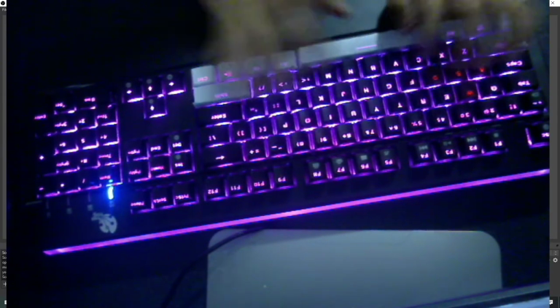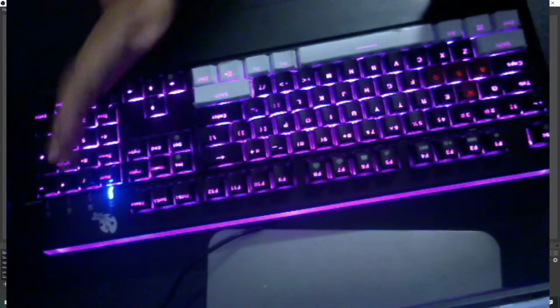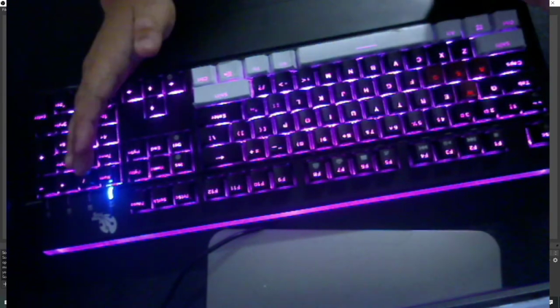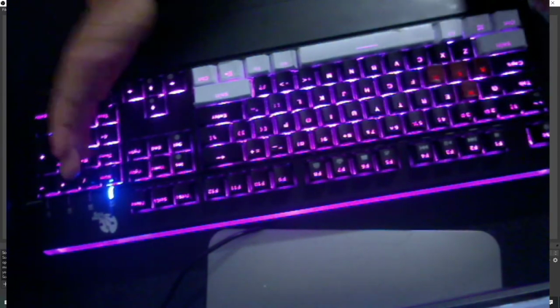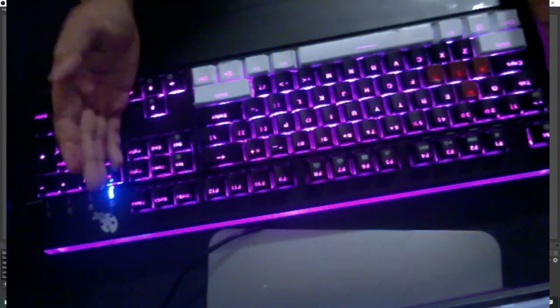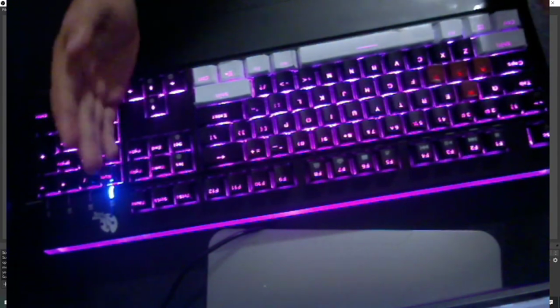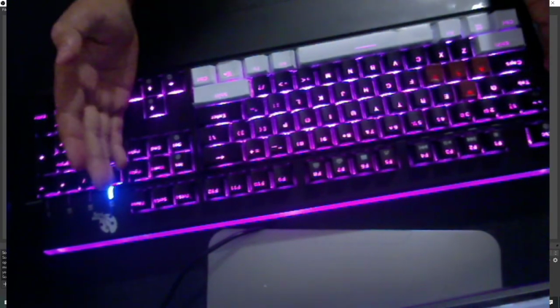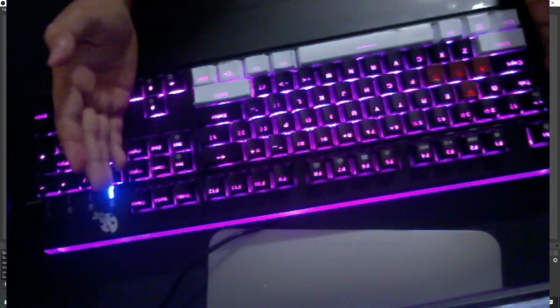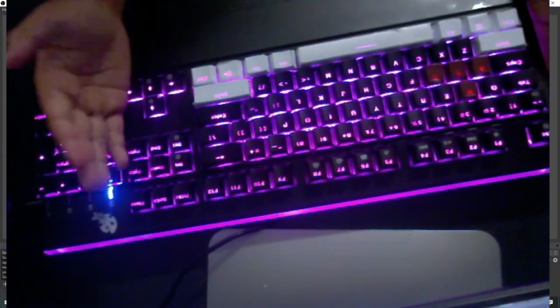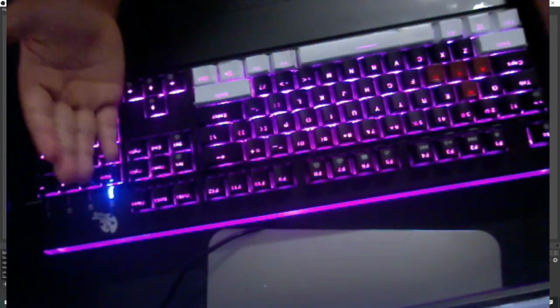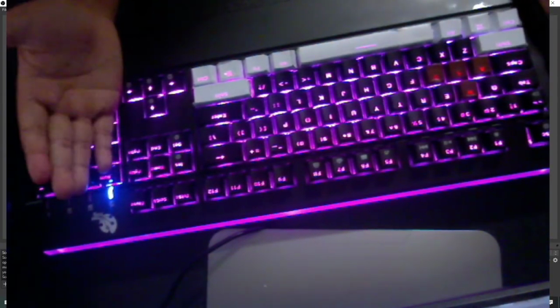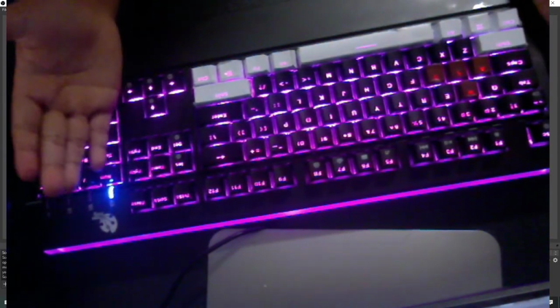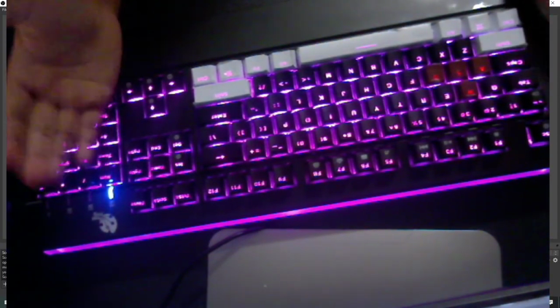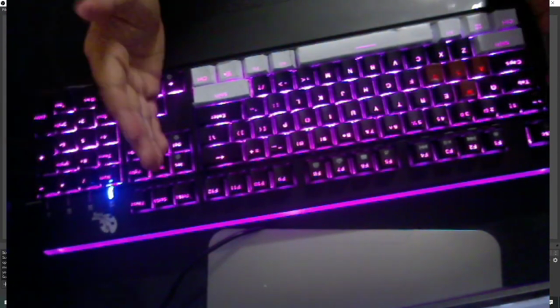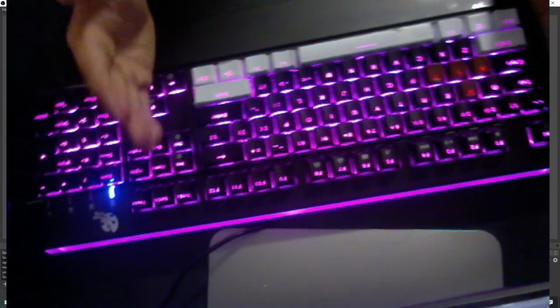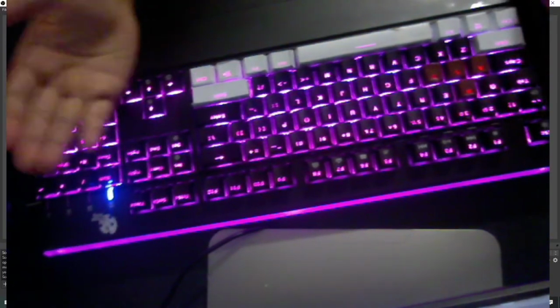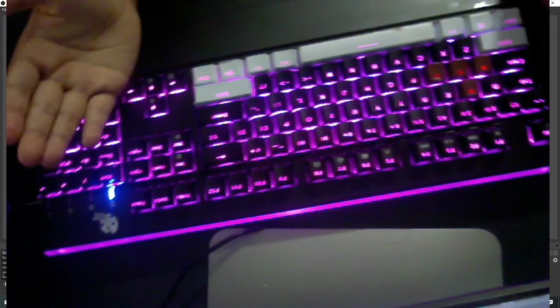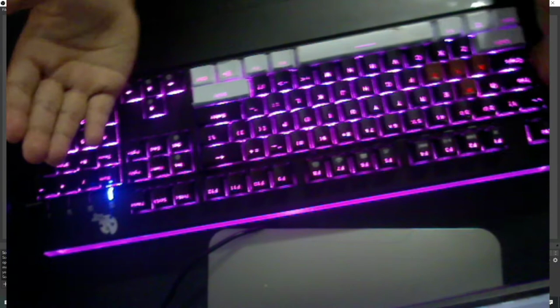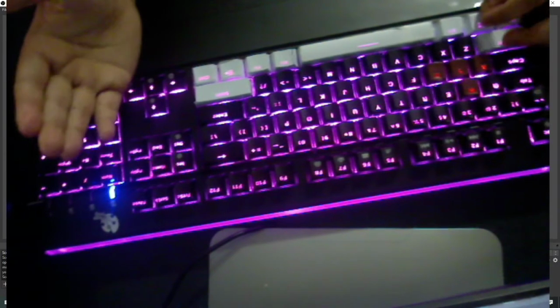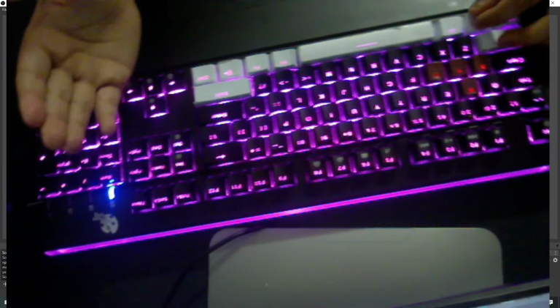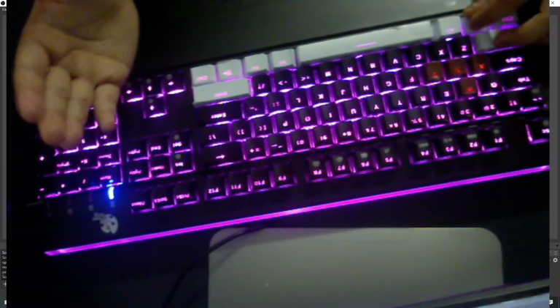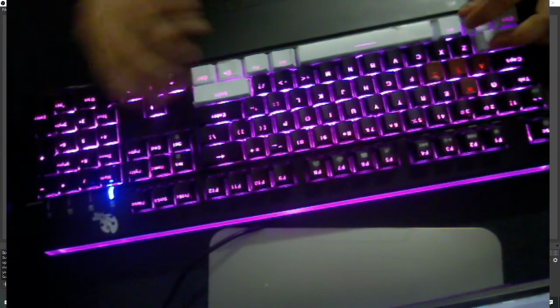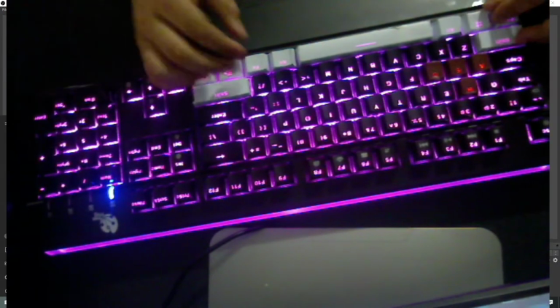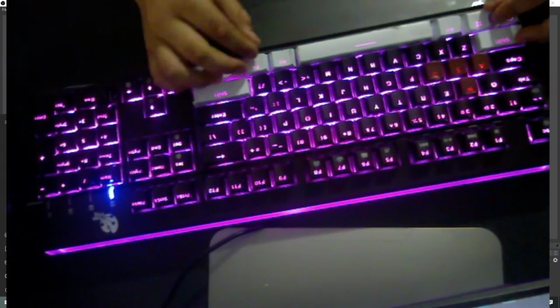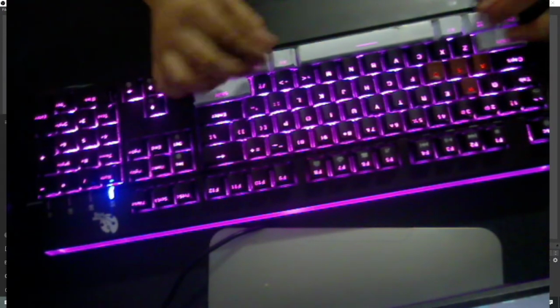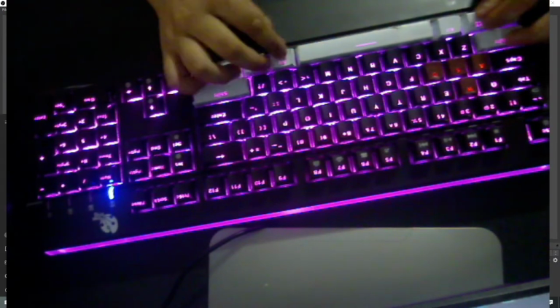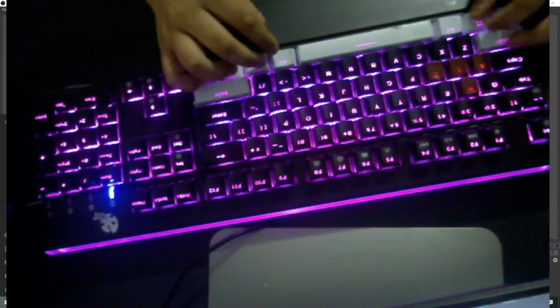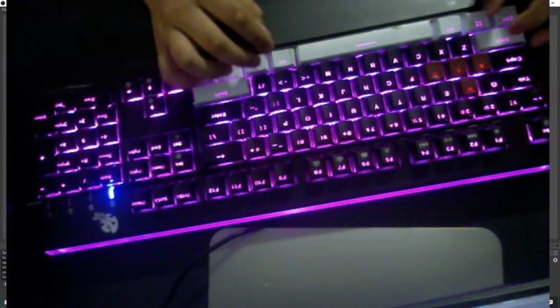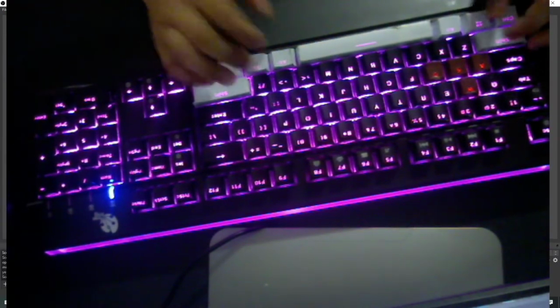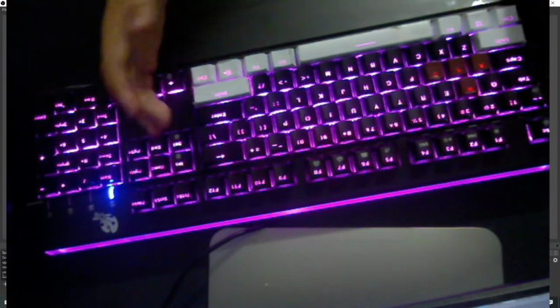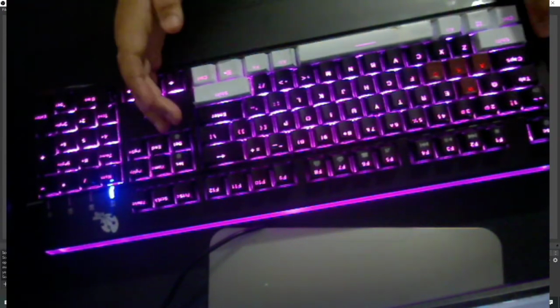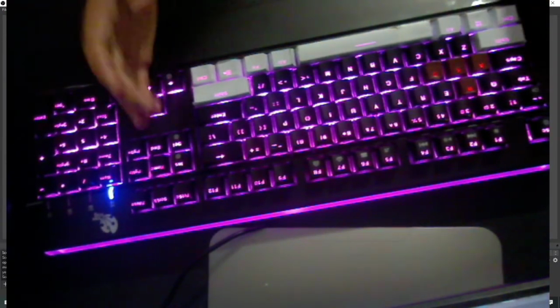As you can actually see, I have white and black keycaps on my keycaps.